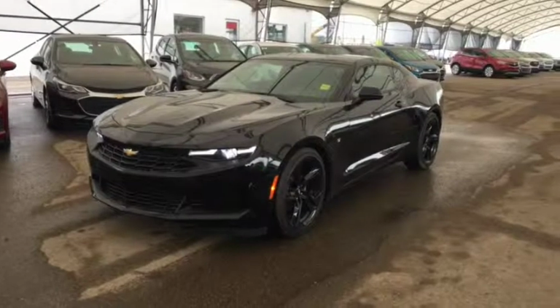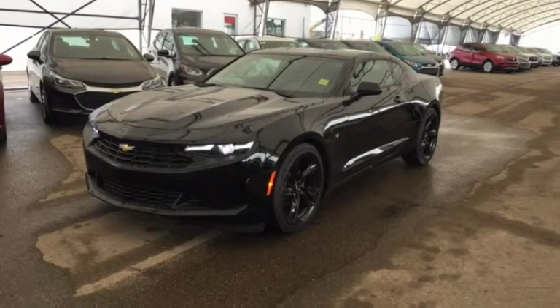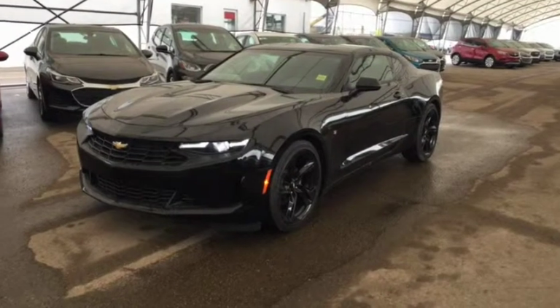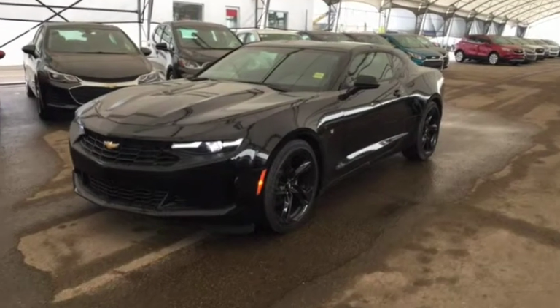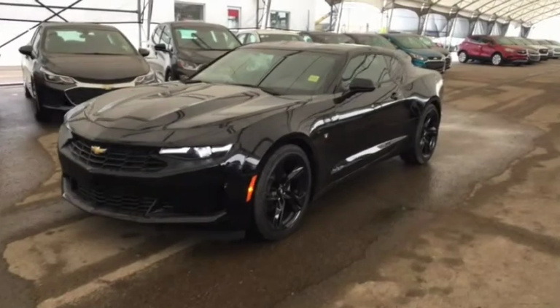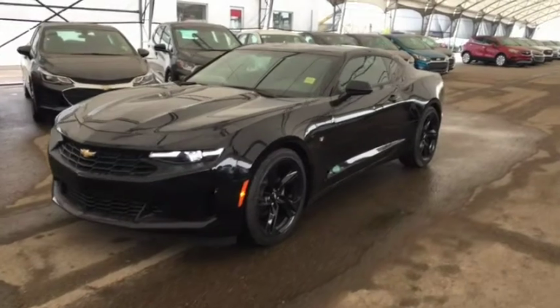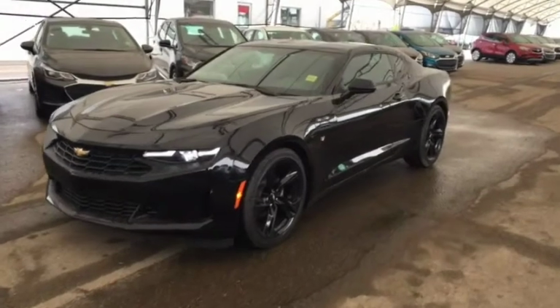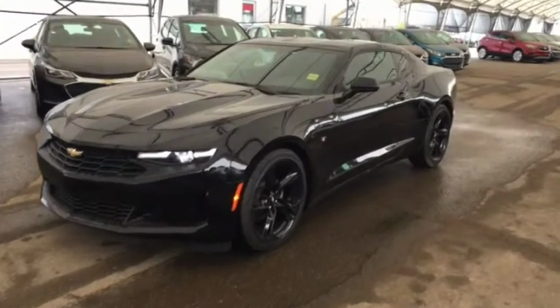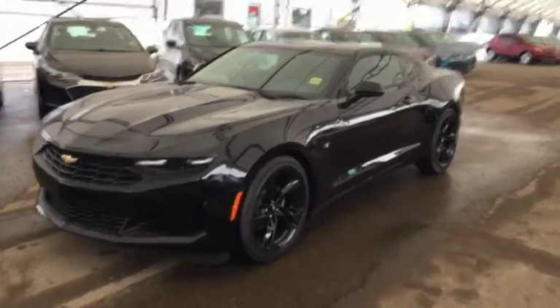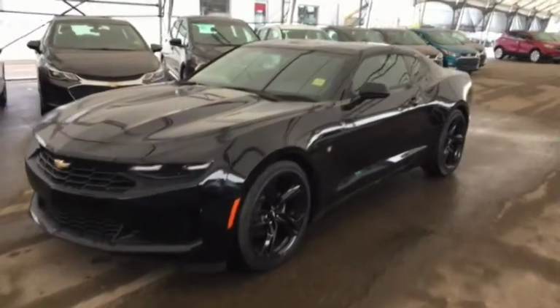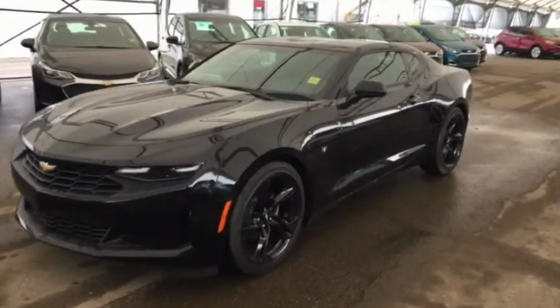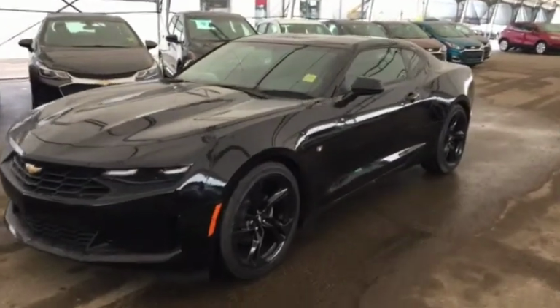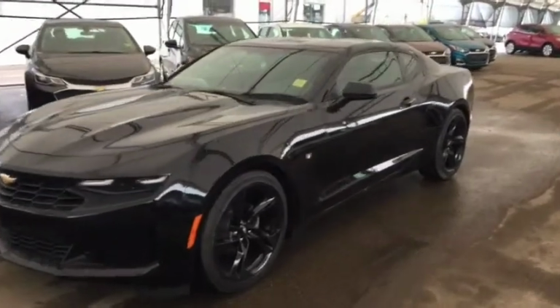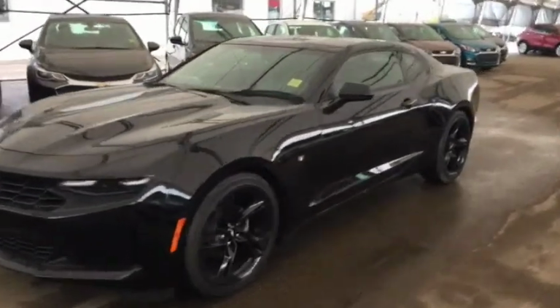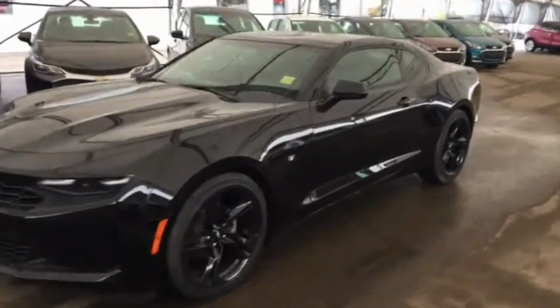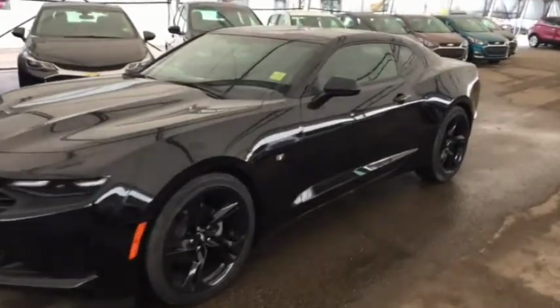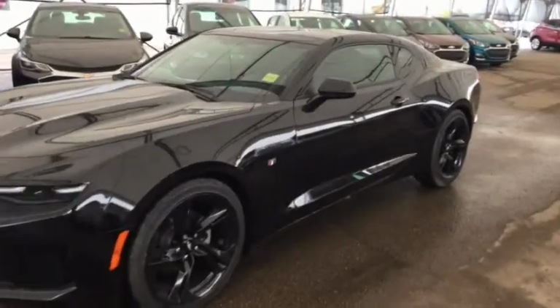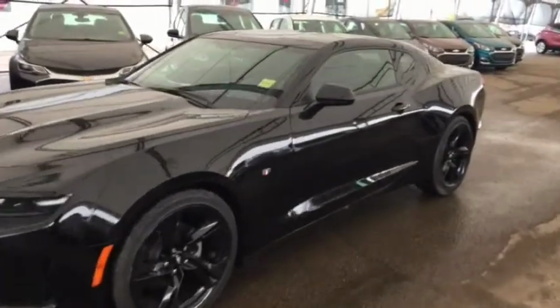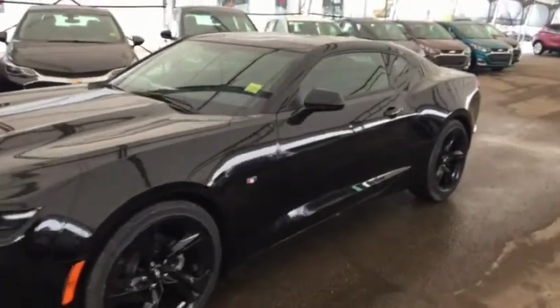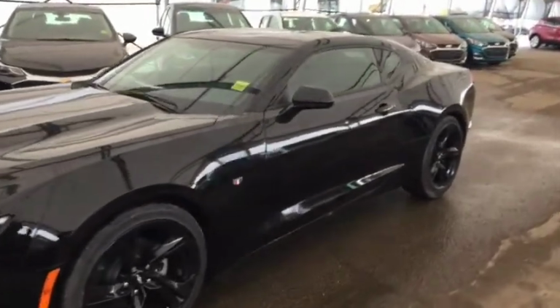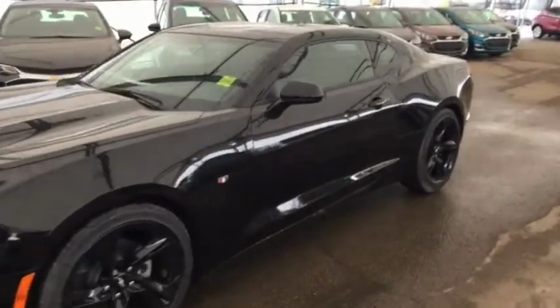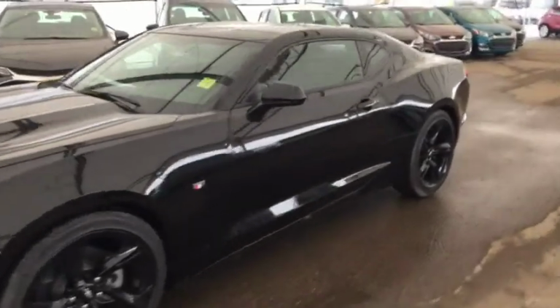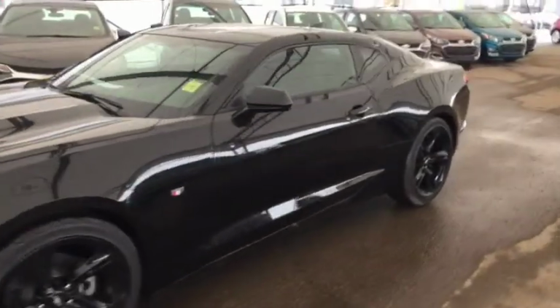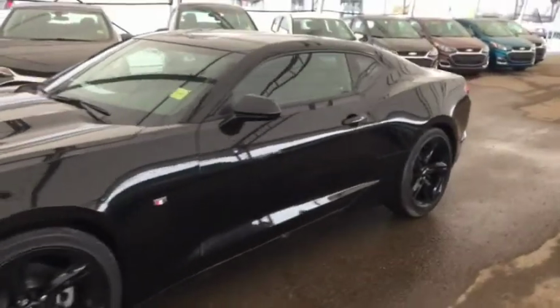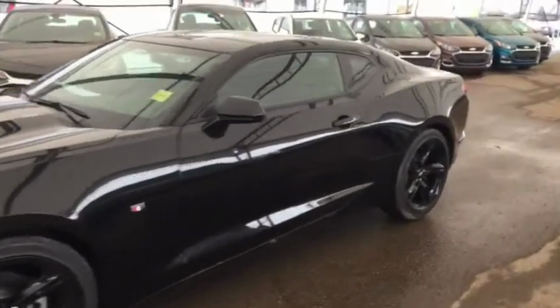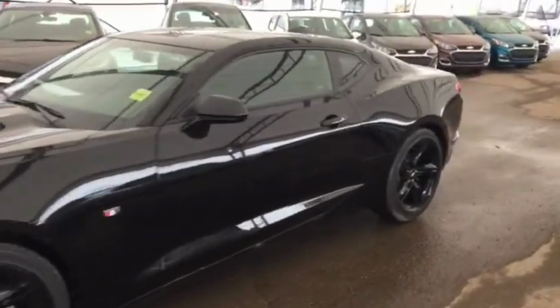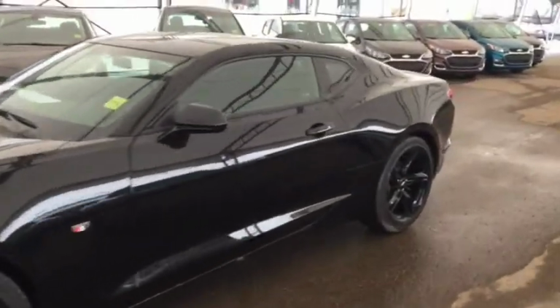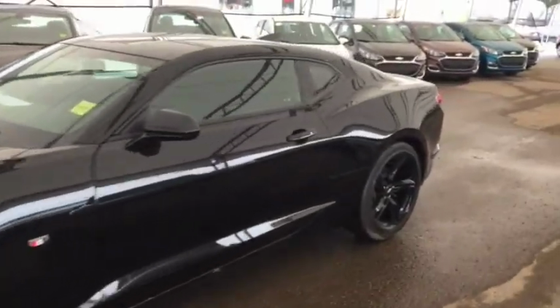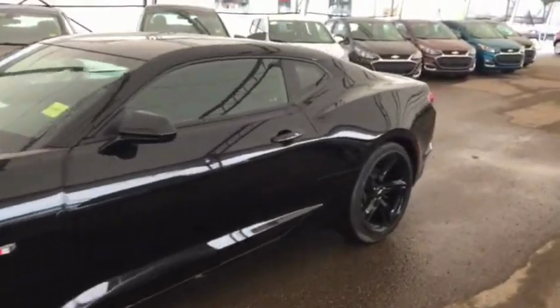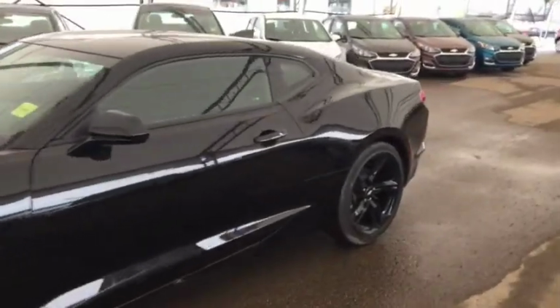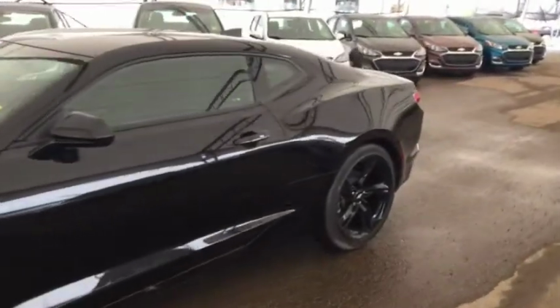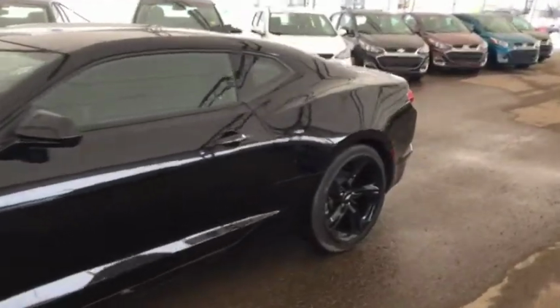Welcome to Davis Chevrolet. This is a 2019 Chevrolet Camaro in the color black.